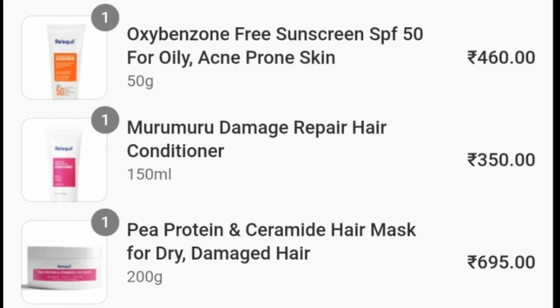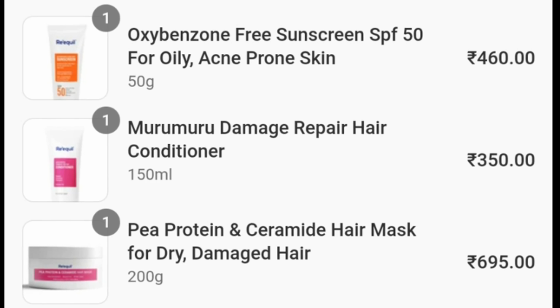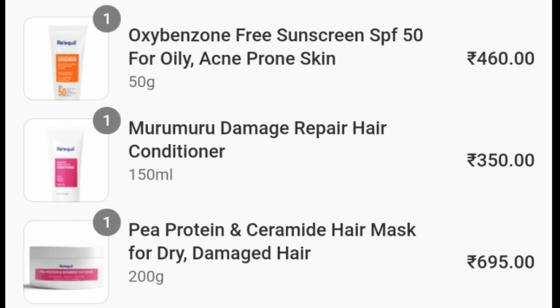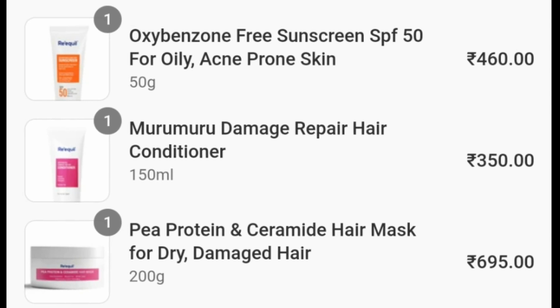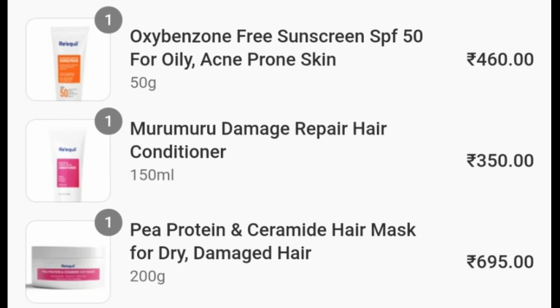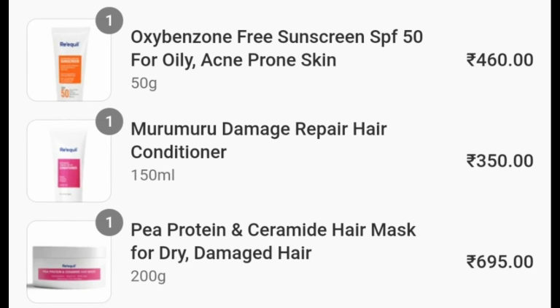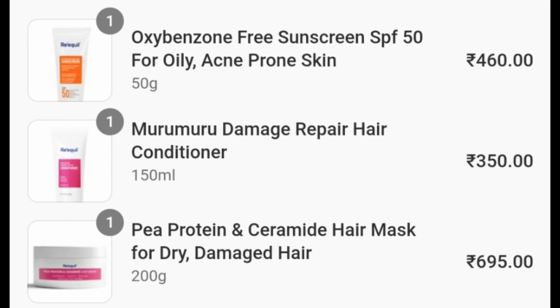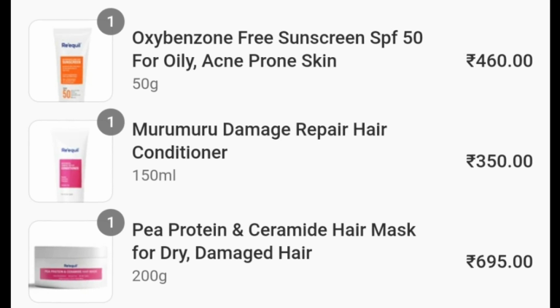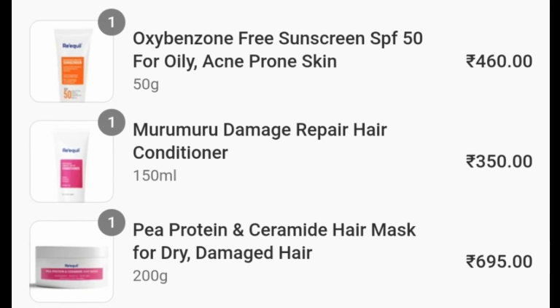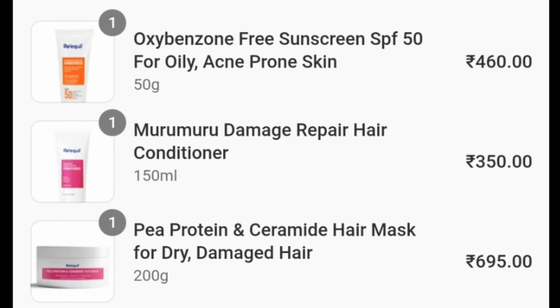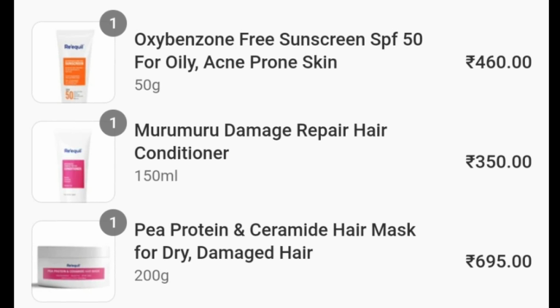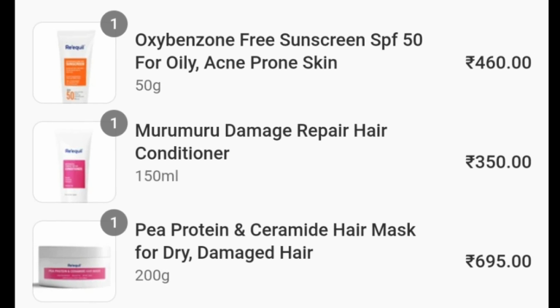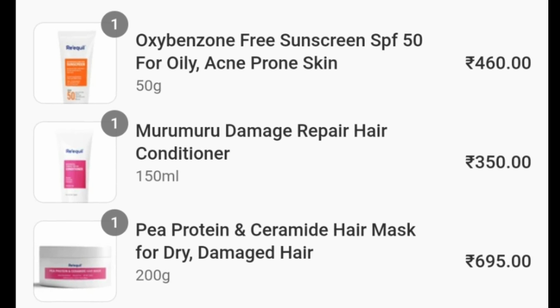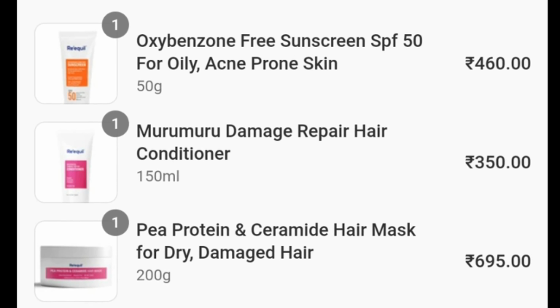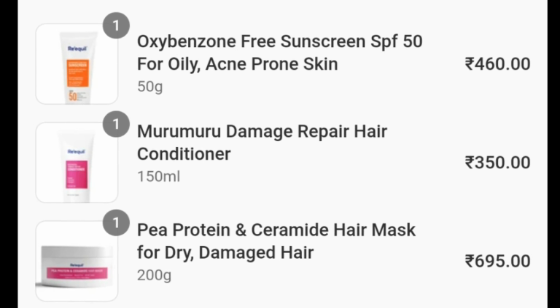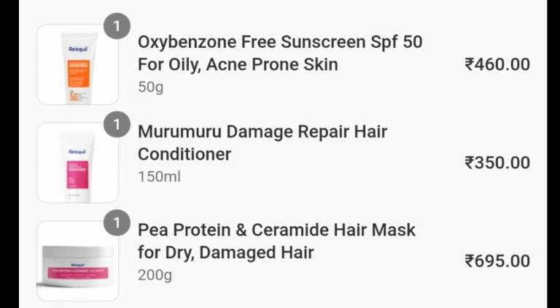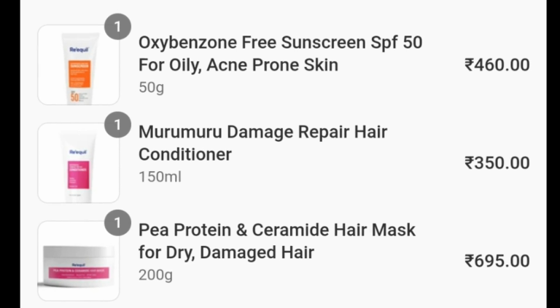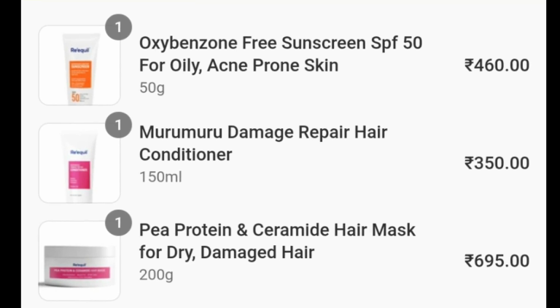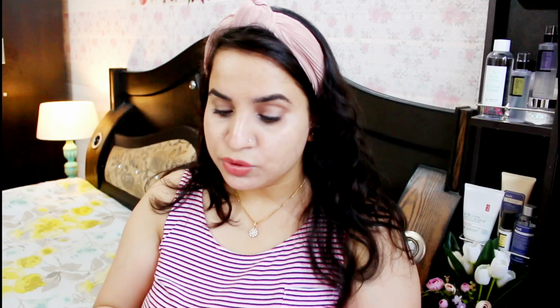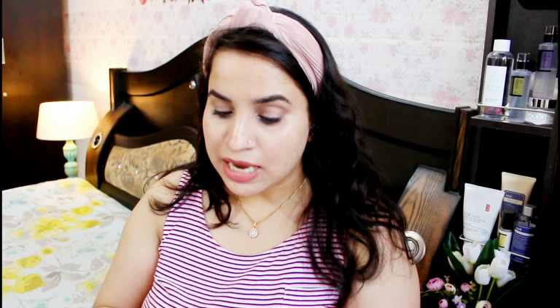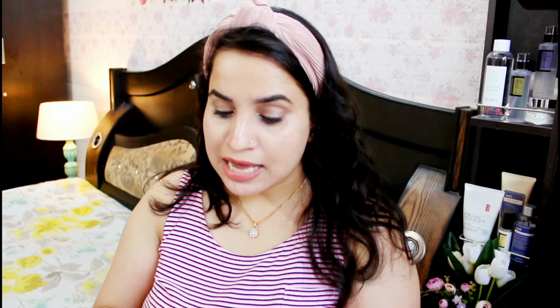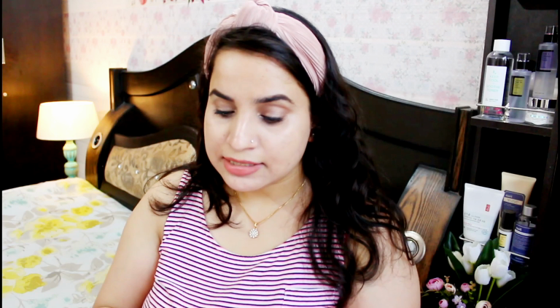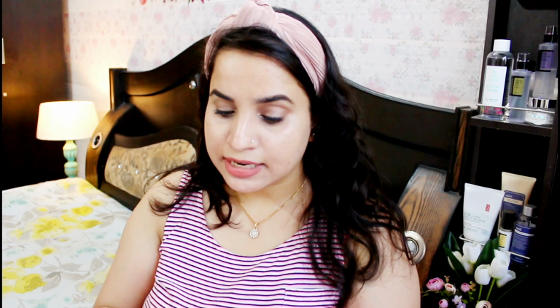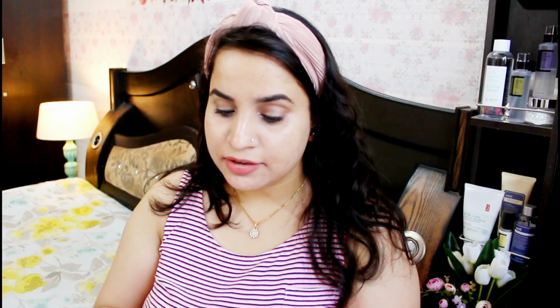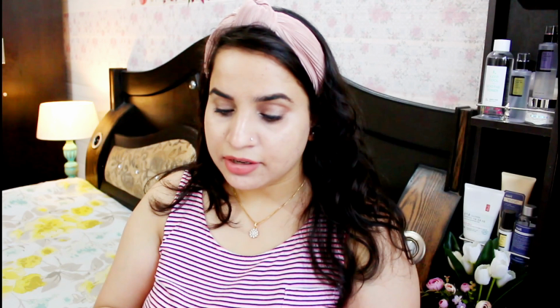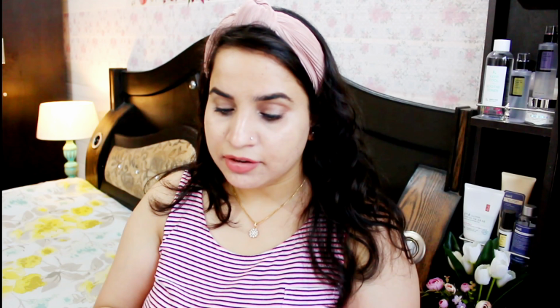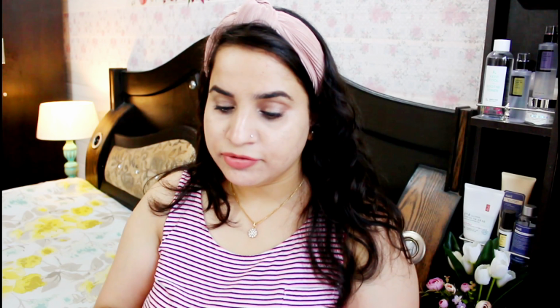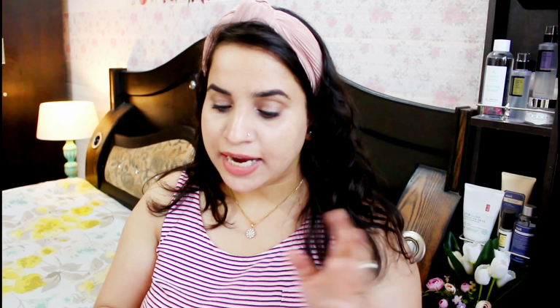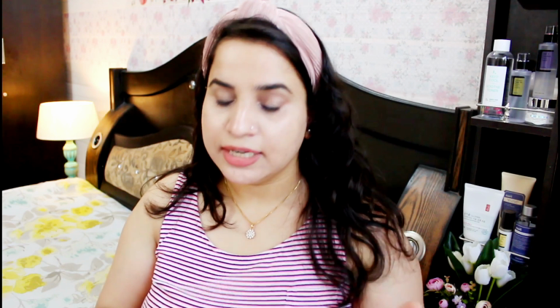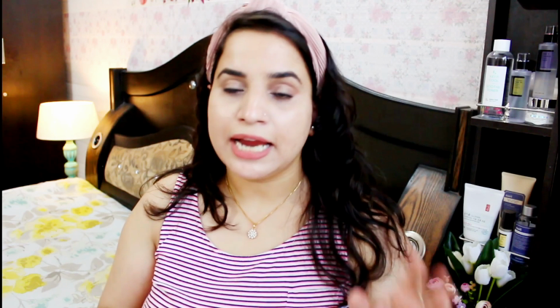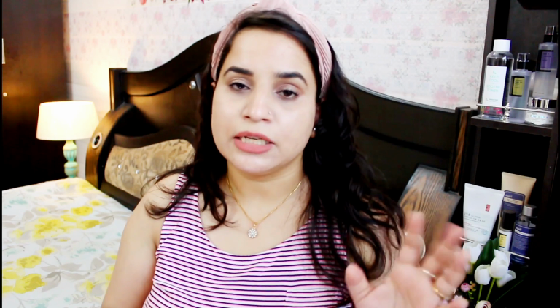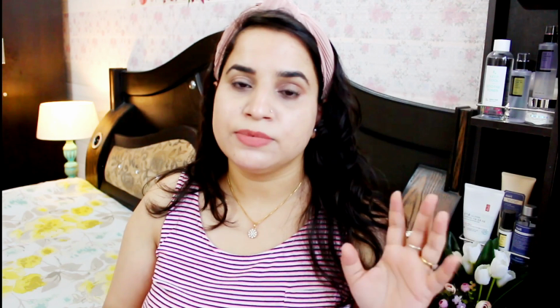I also picked three products from Riquel, but they haven't been delivered yet.